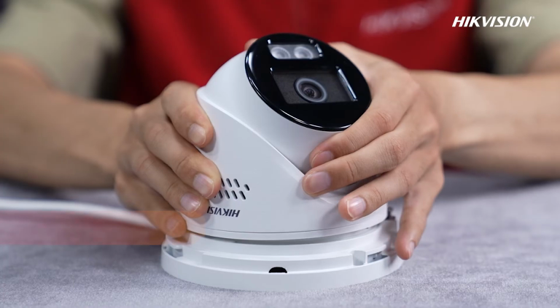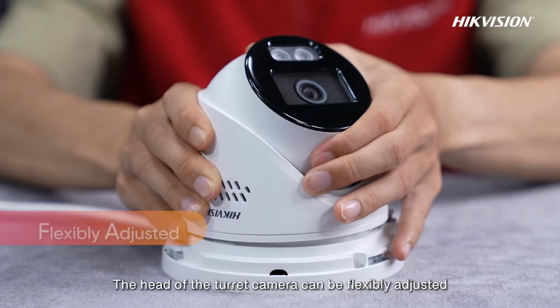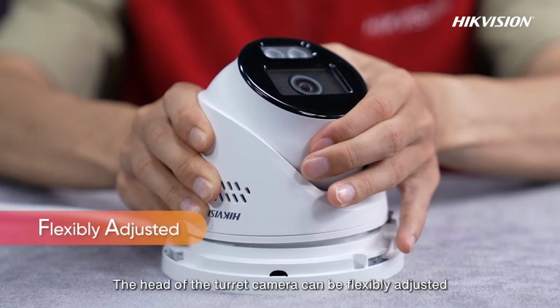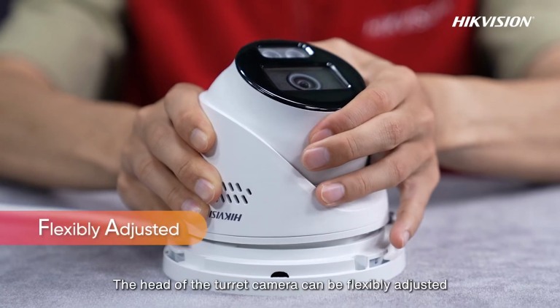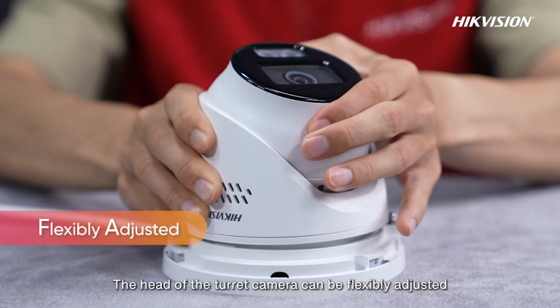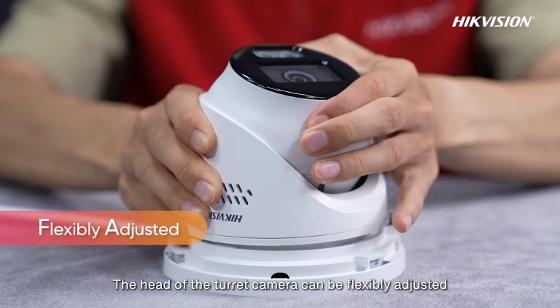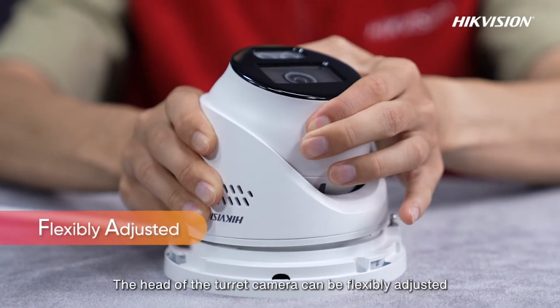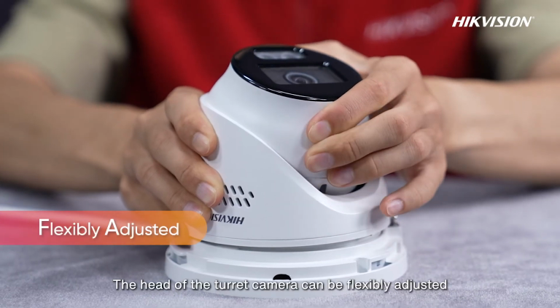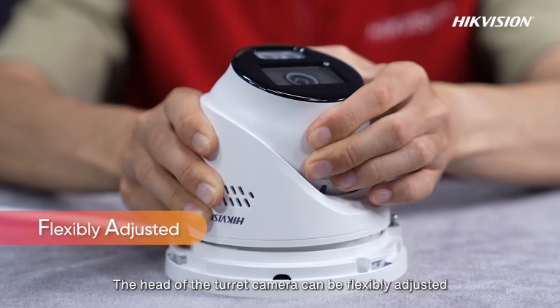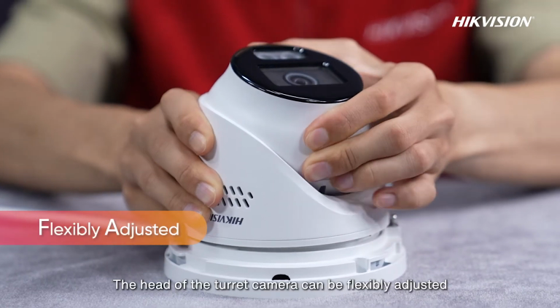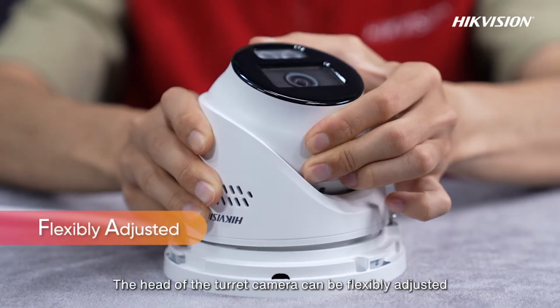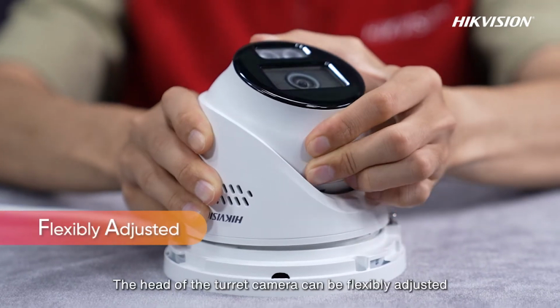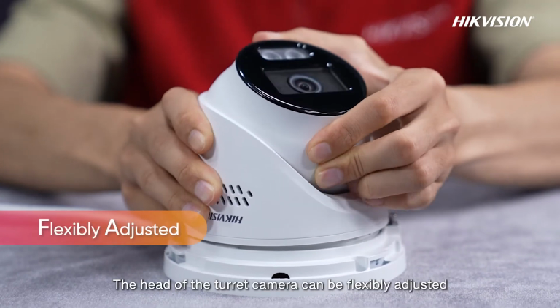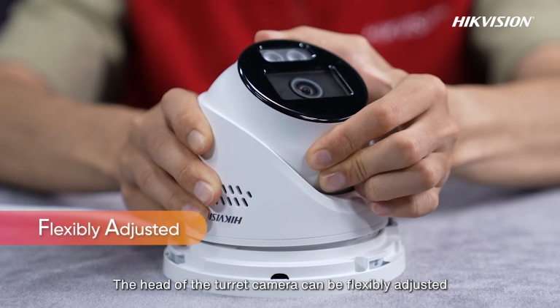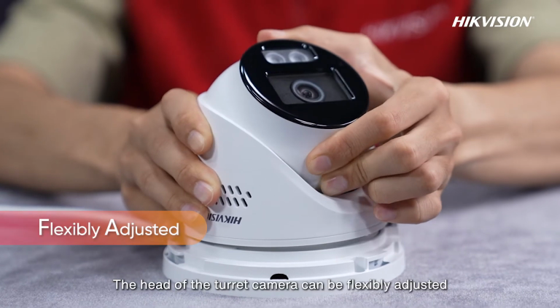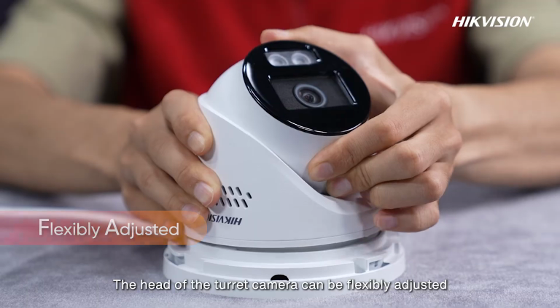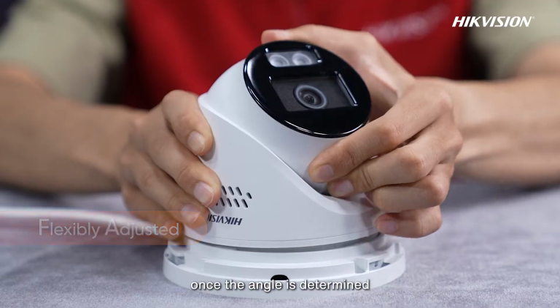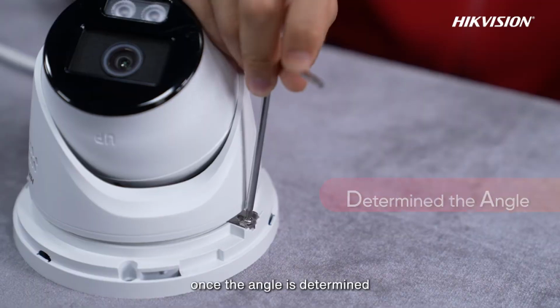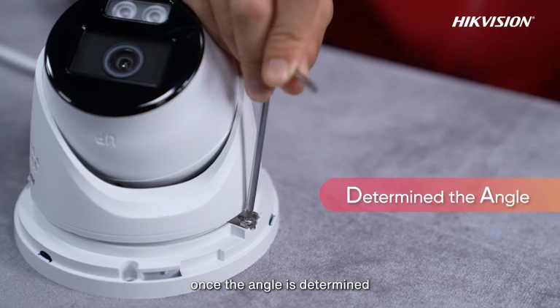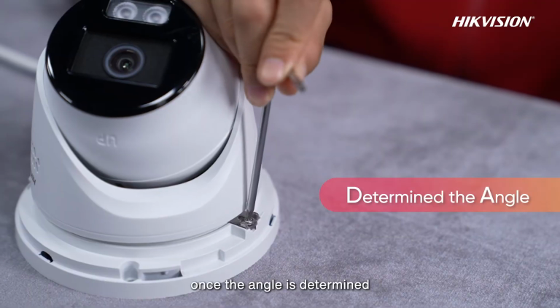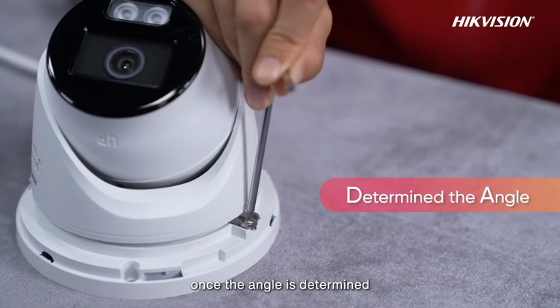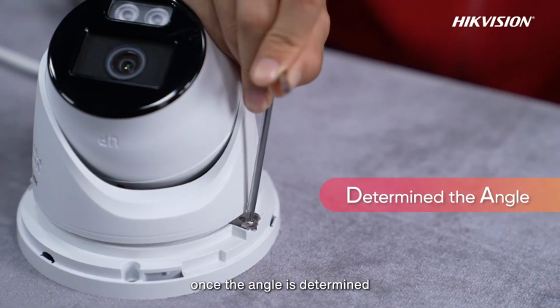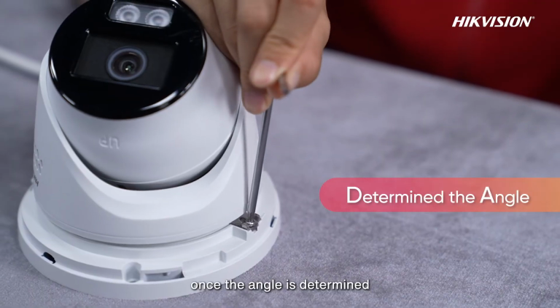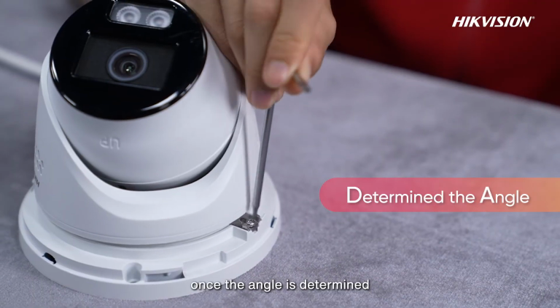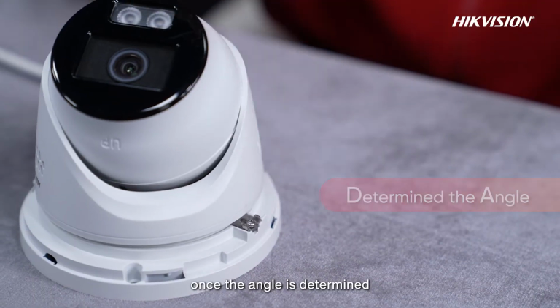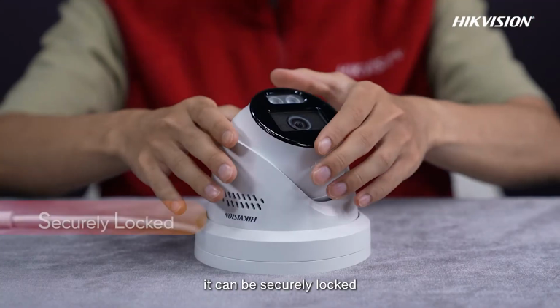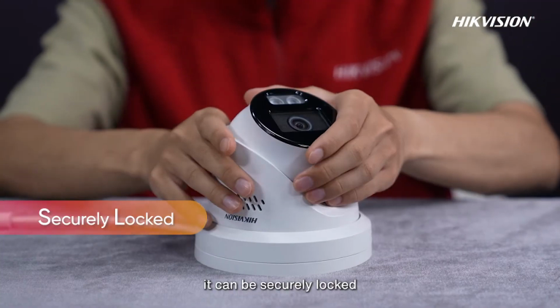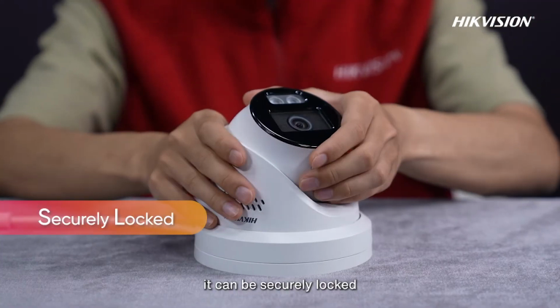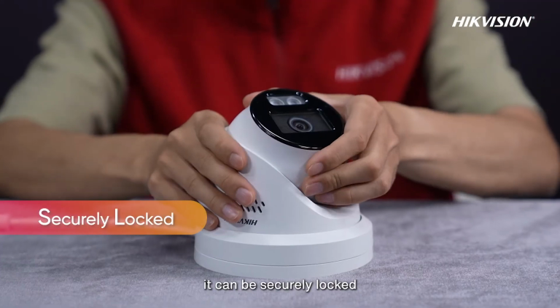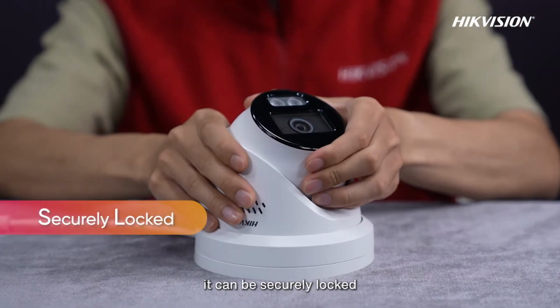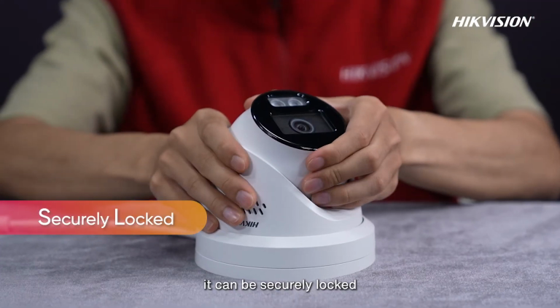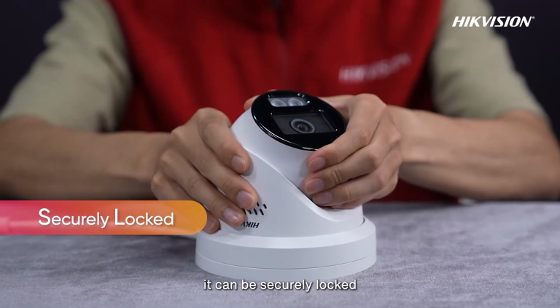The head of the turret camera can be flexibly adjusted. Once the angle is determined, it can be securely locked.